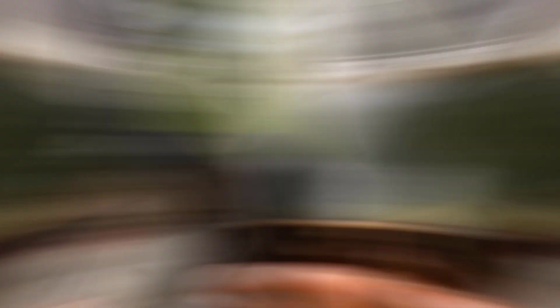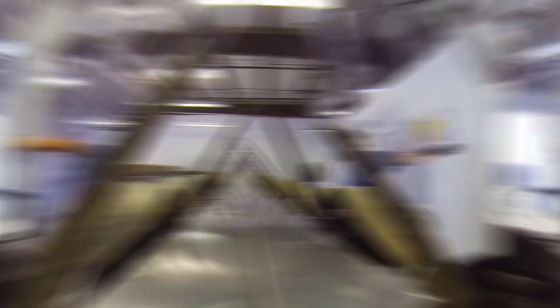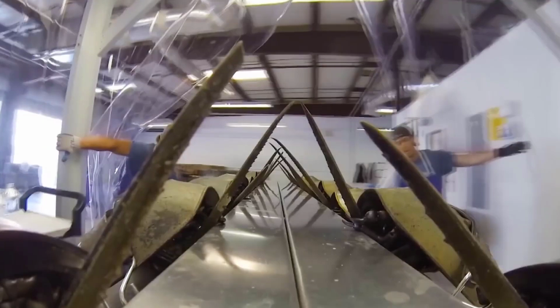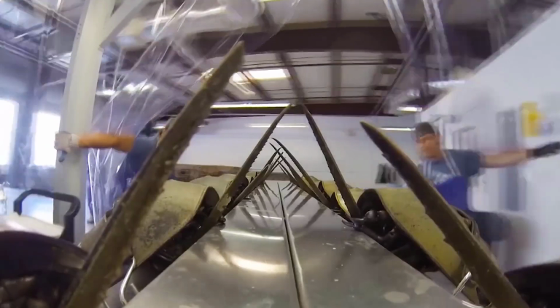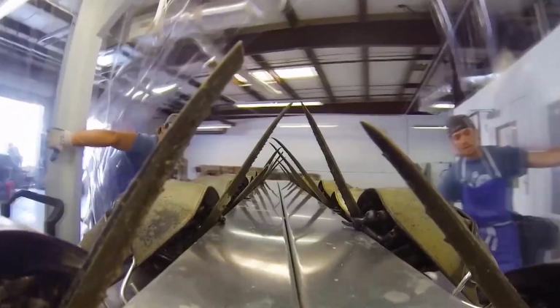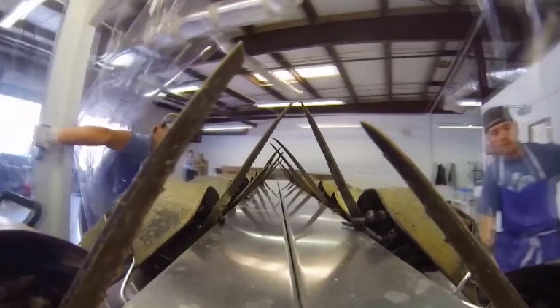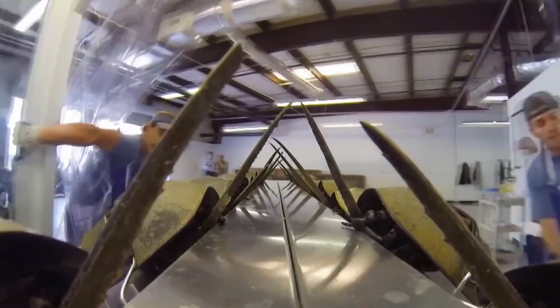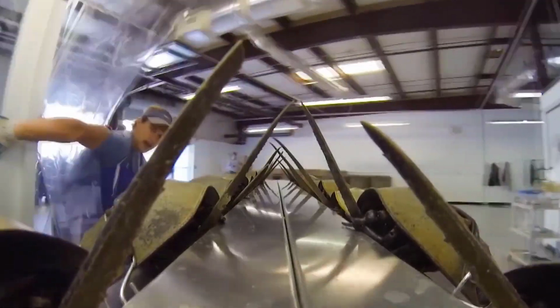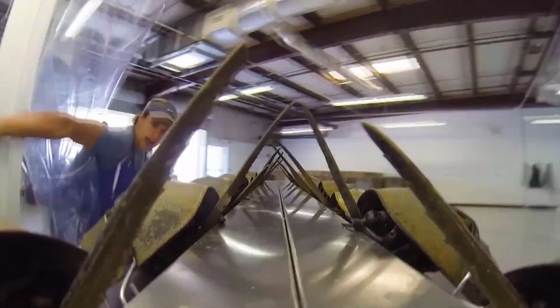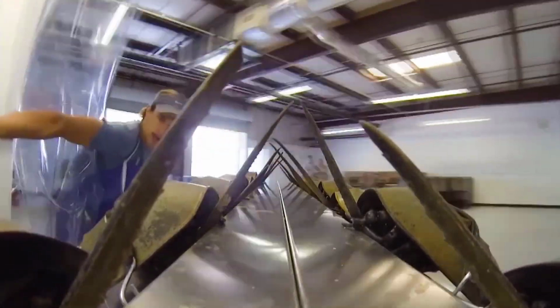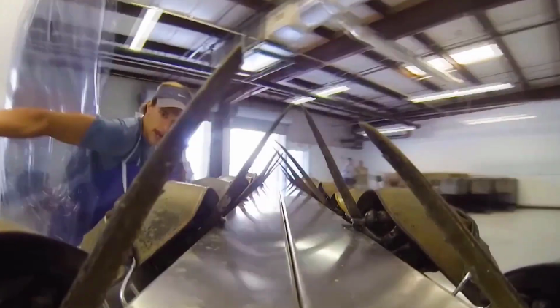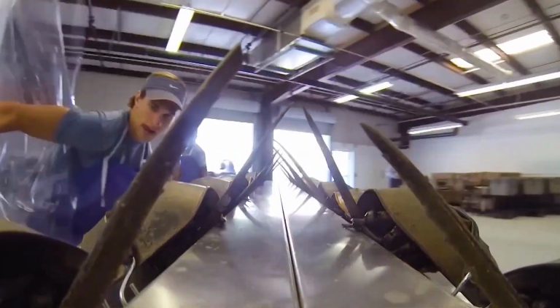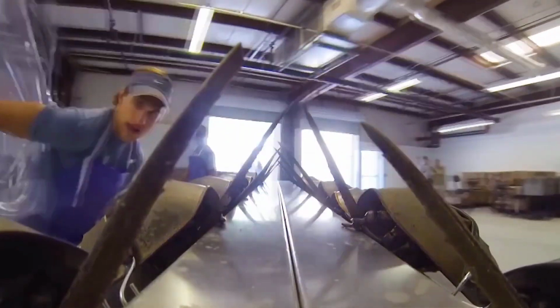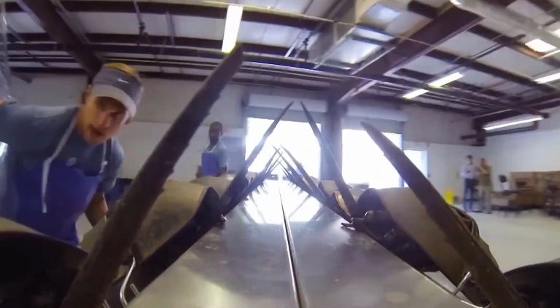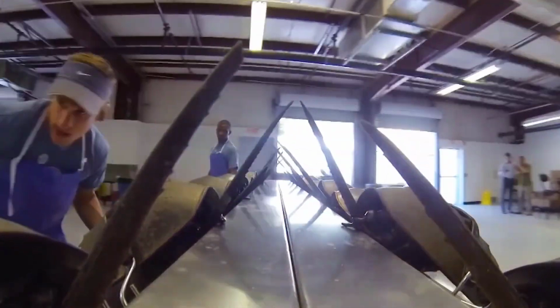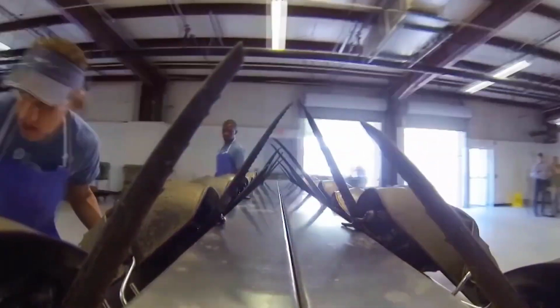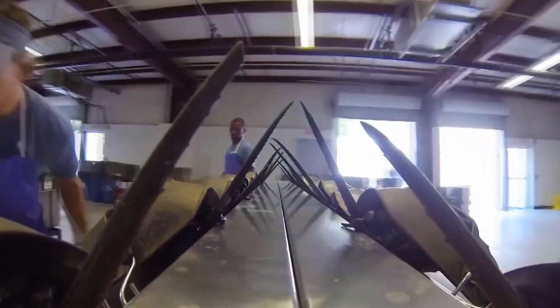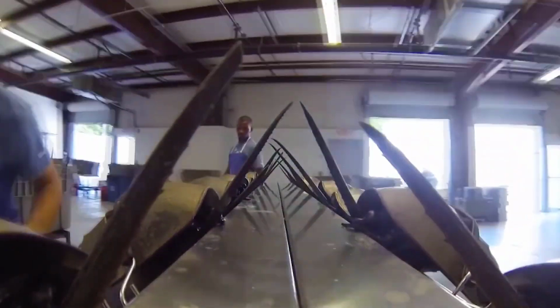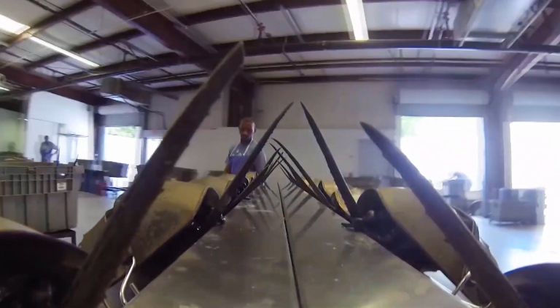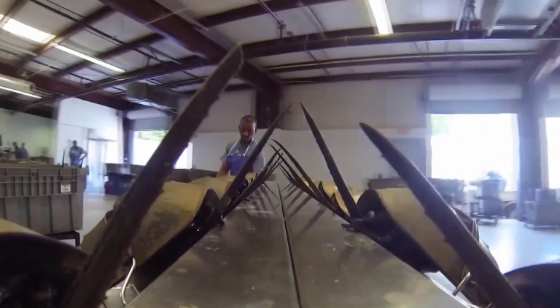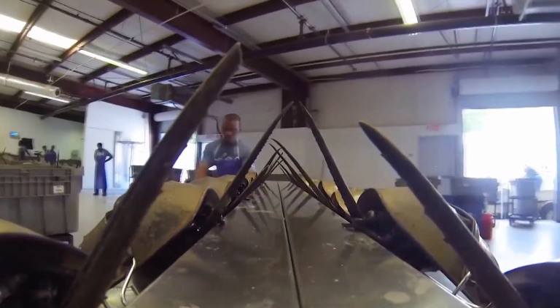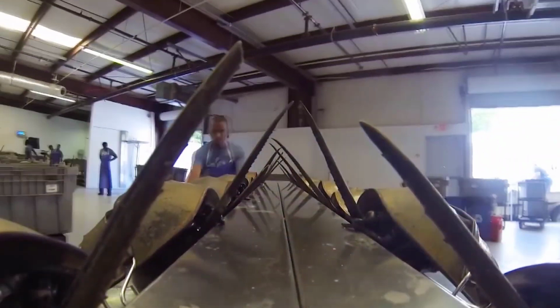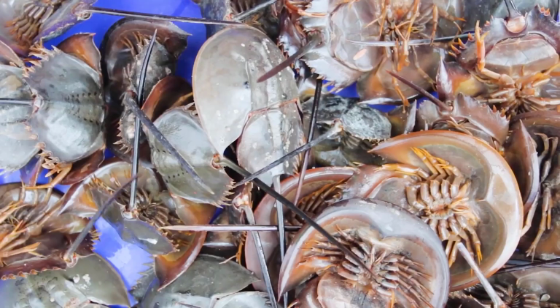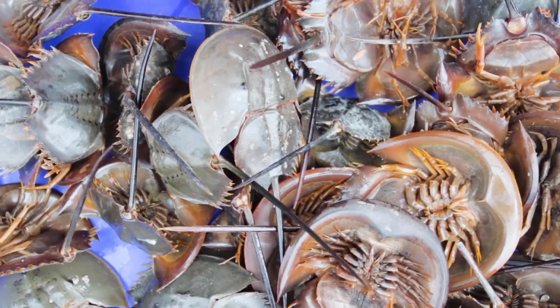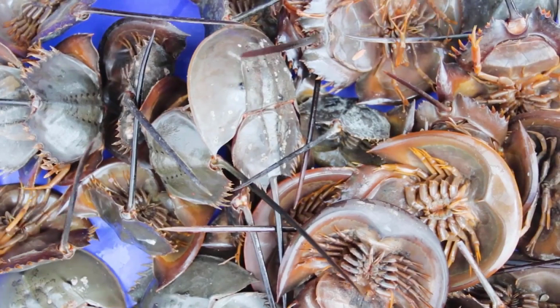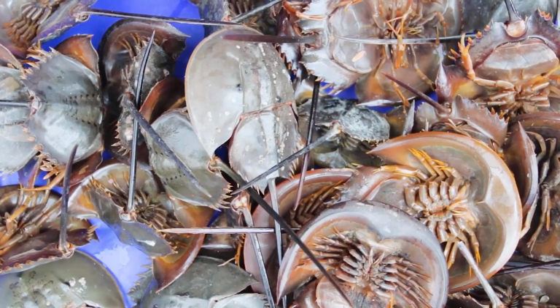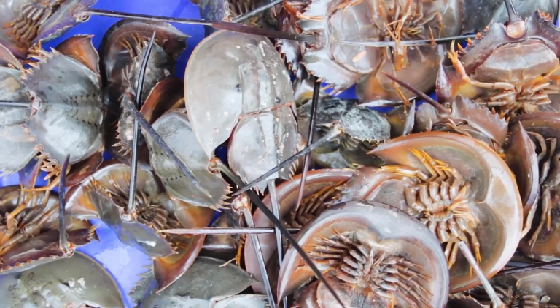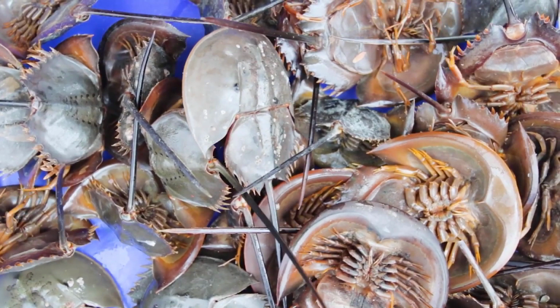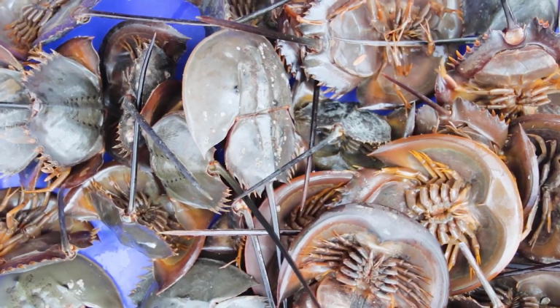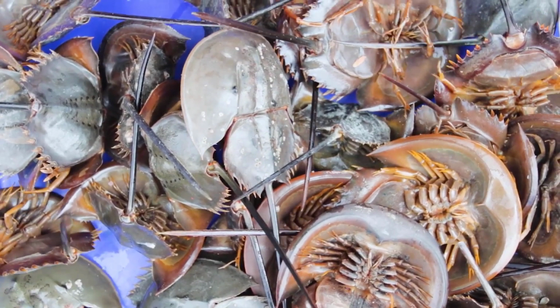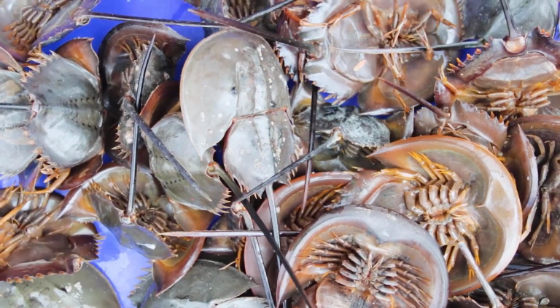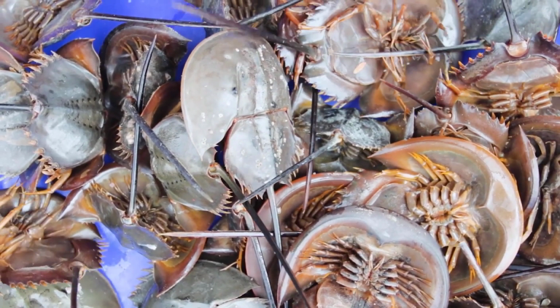What impressed you the most about this strange creature? Share your opinion in the comments below.